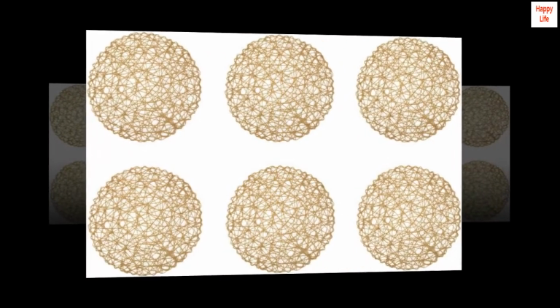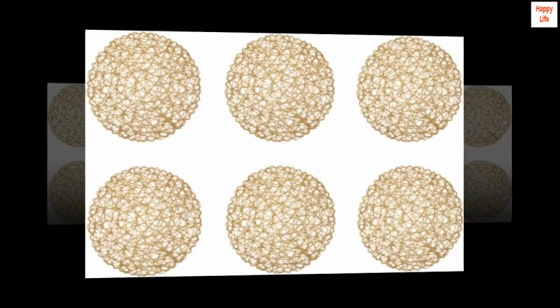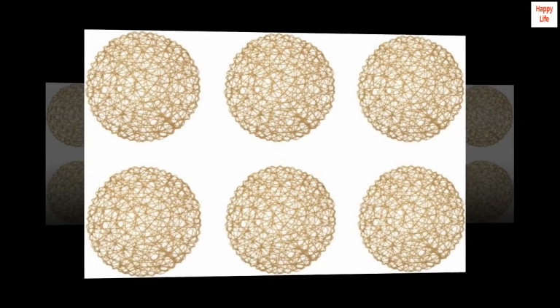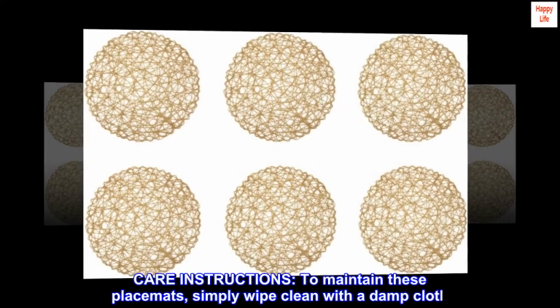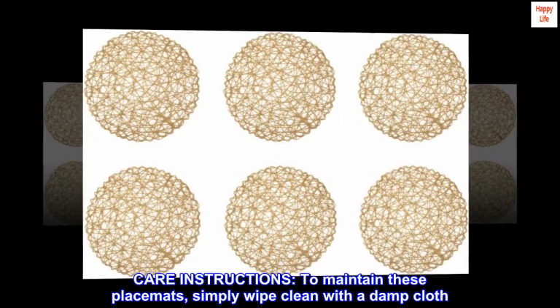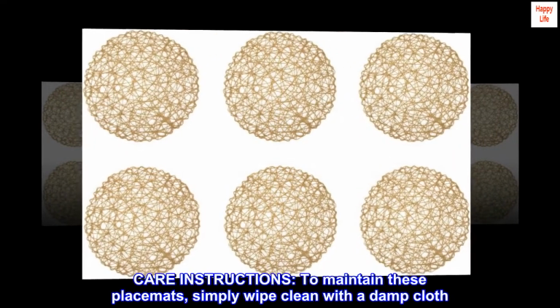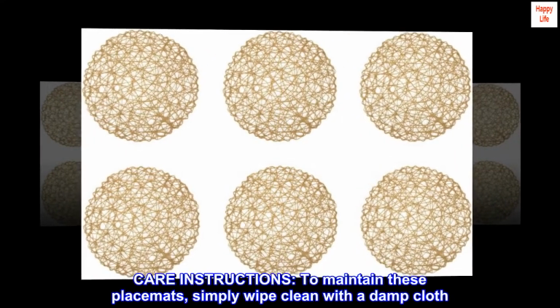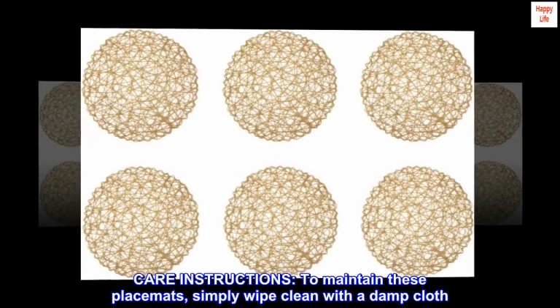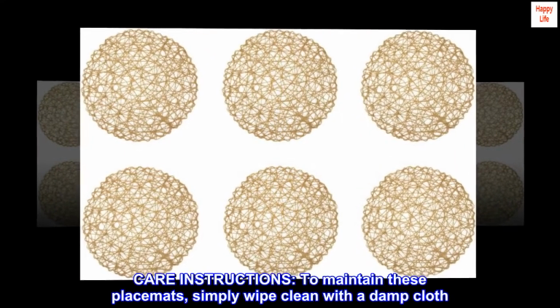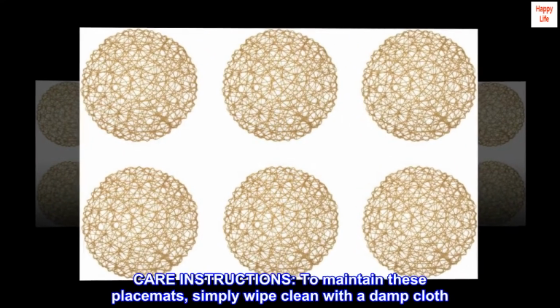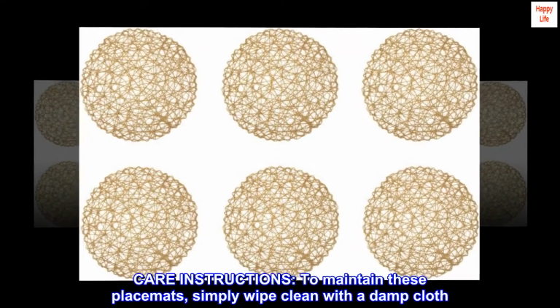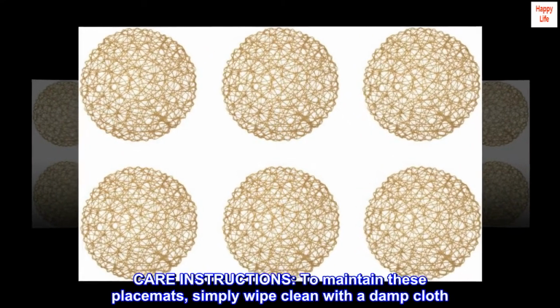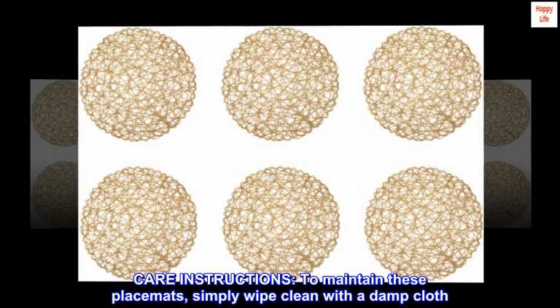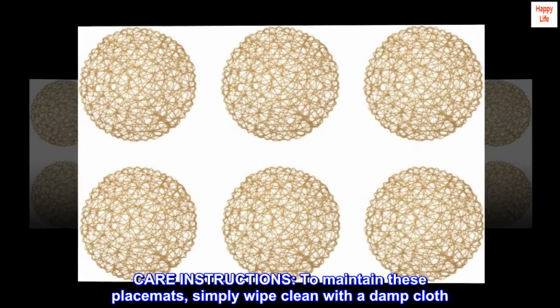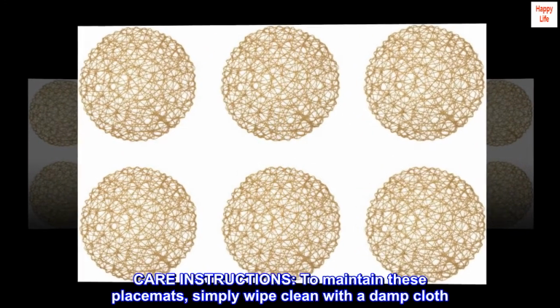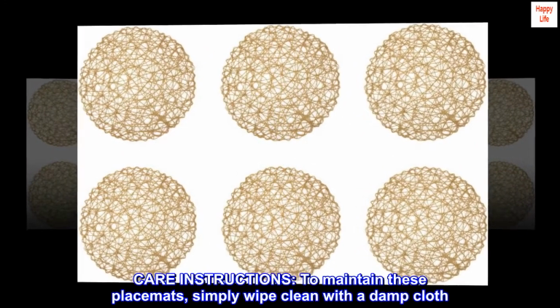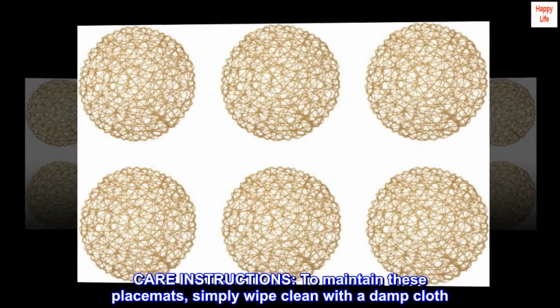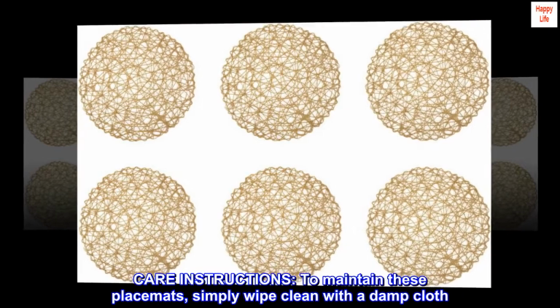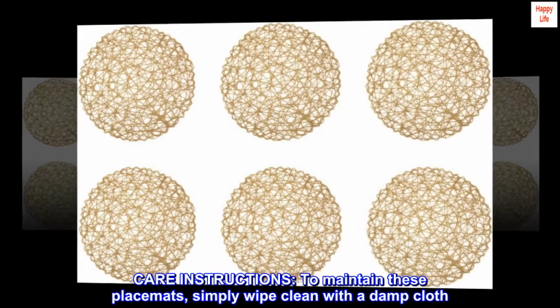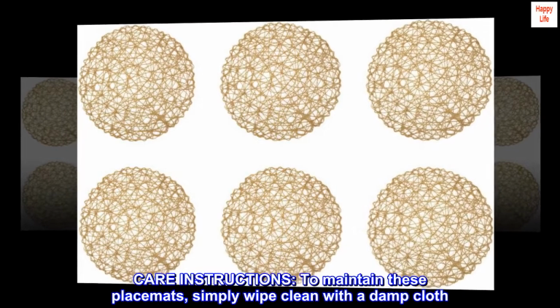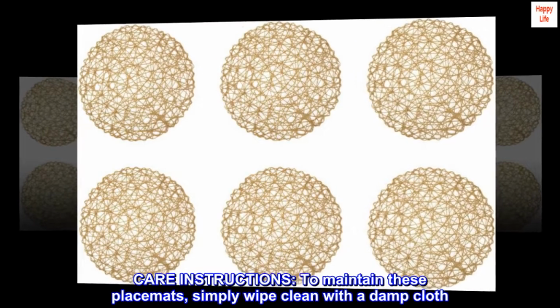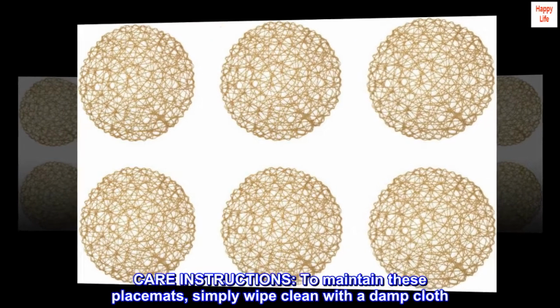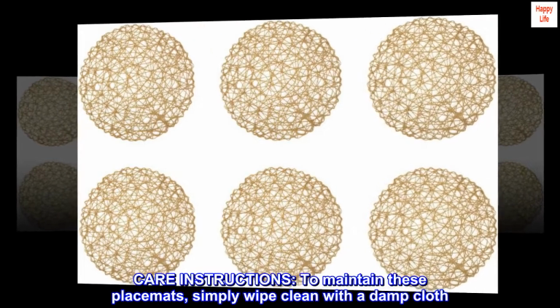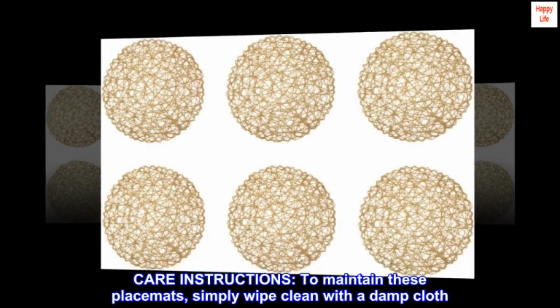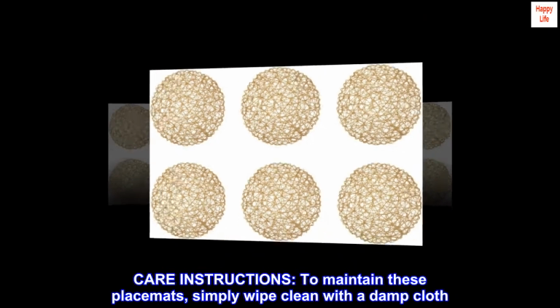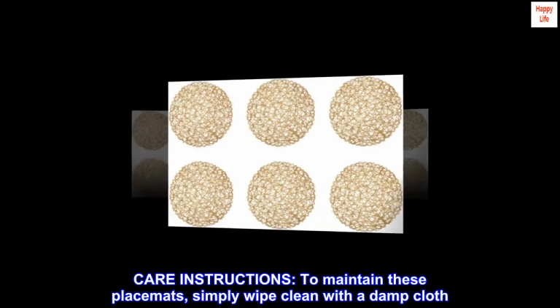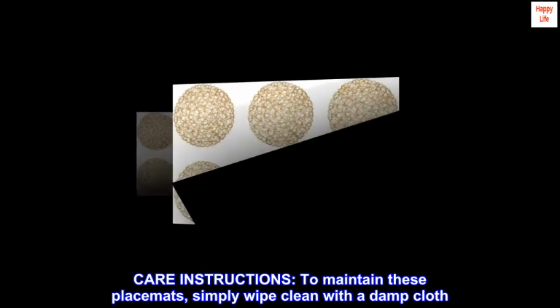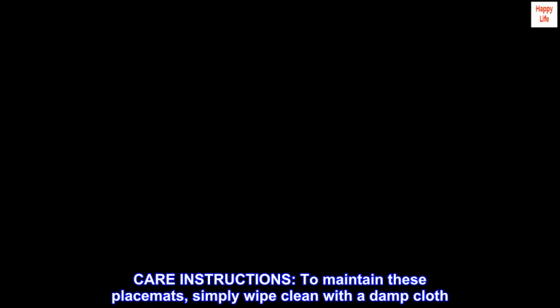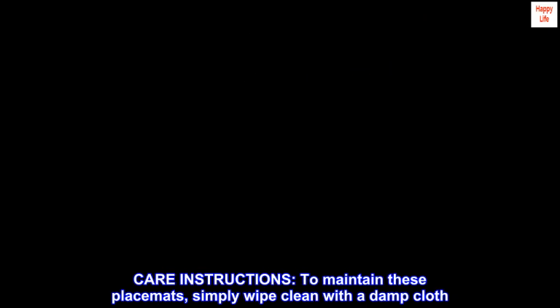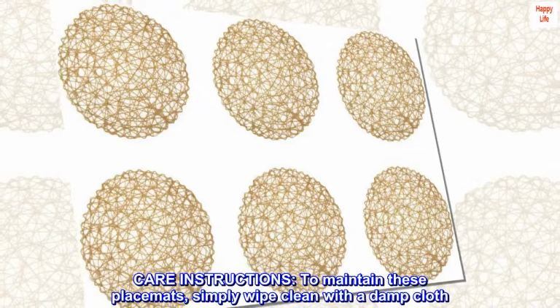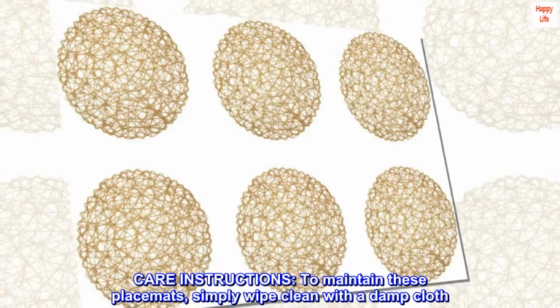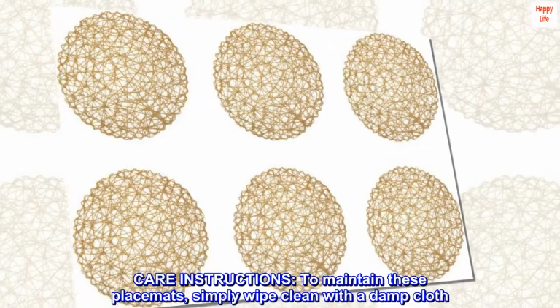Care instructions: to maintain these placemats, simply wipe clean with a damp cloth.